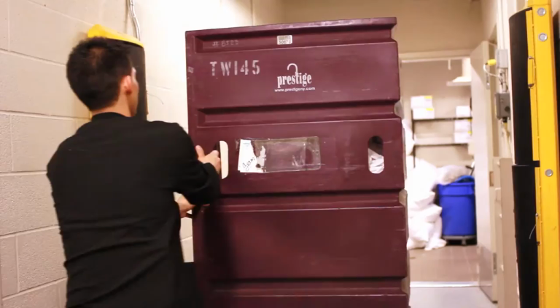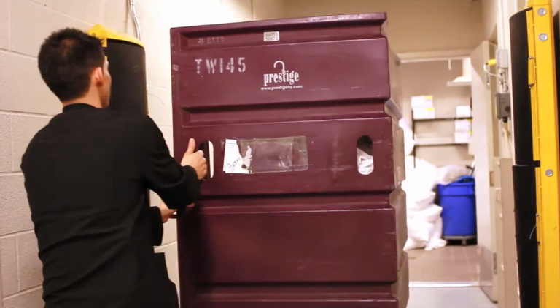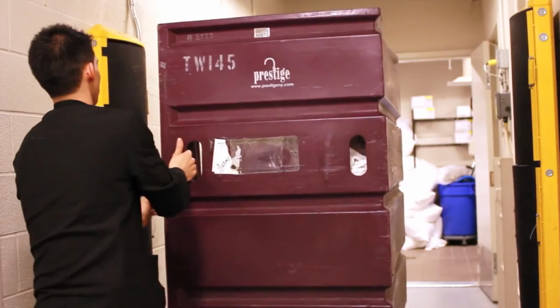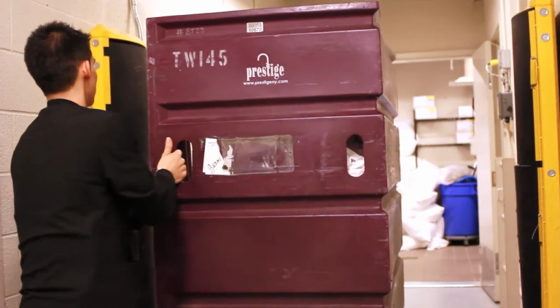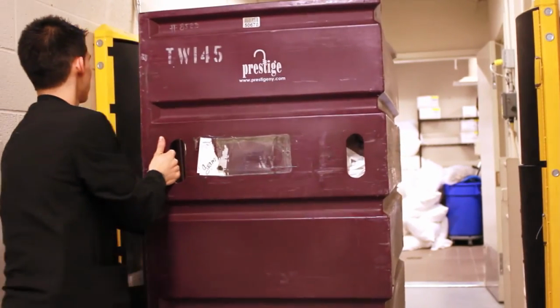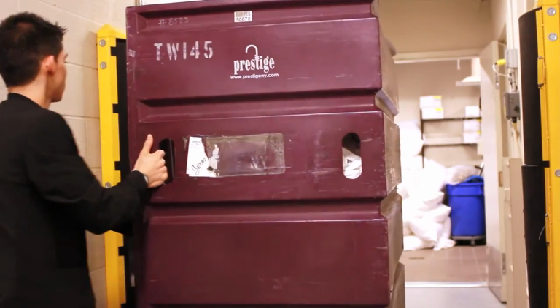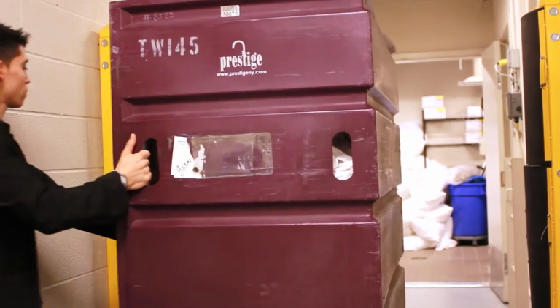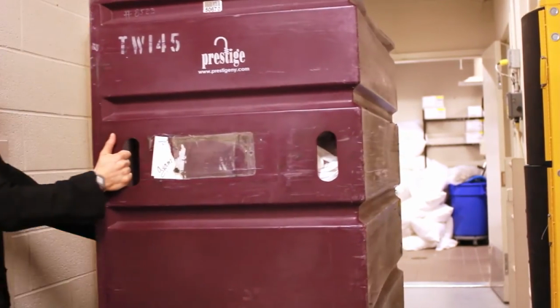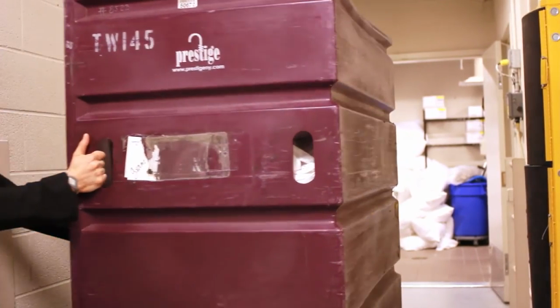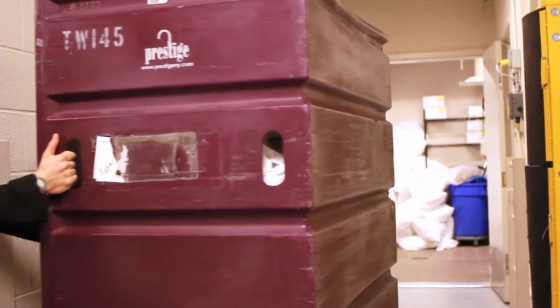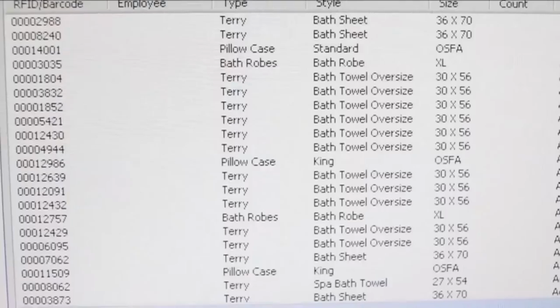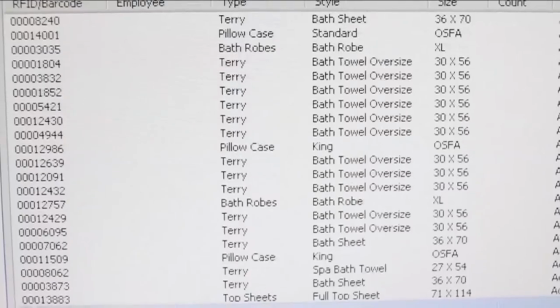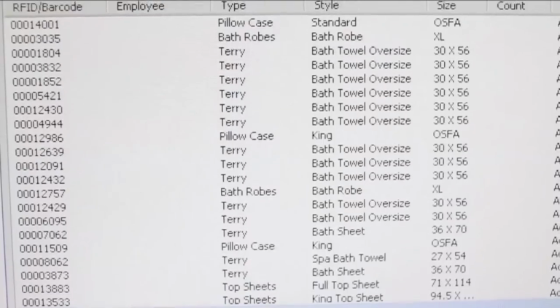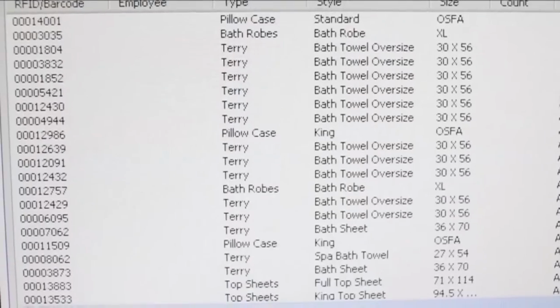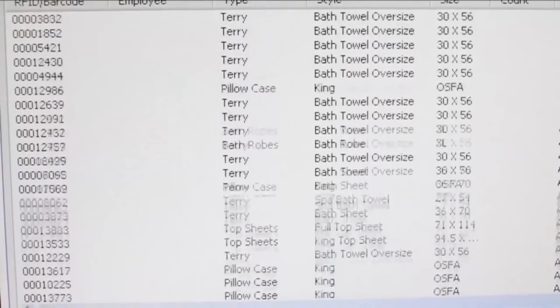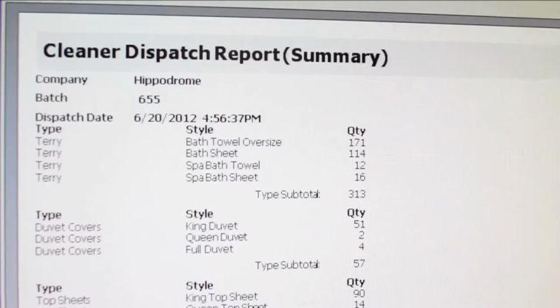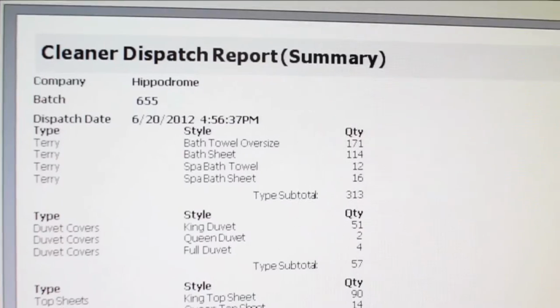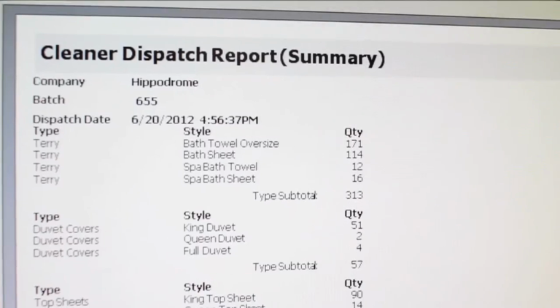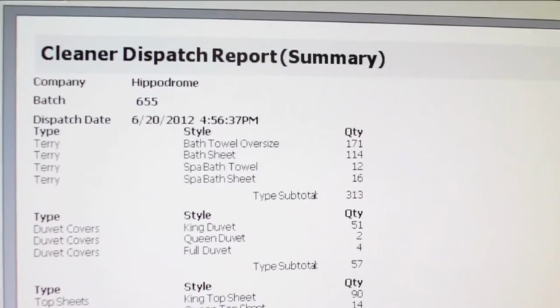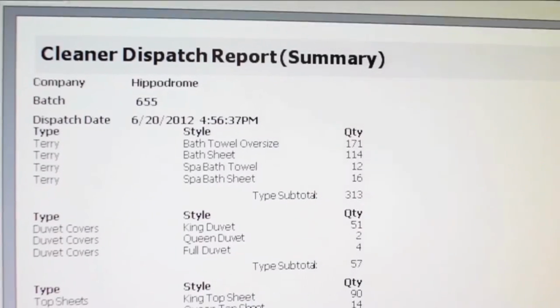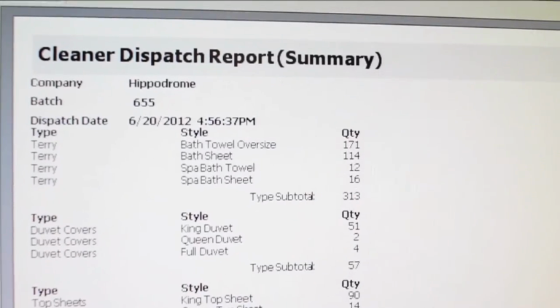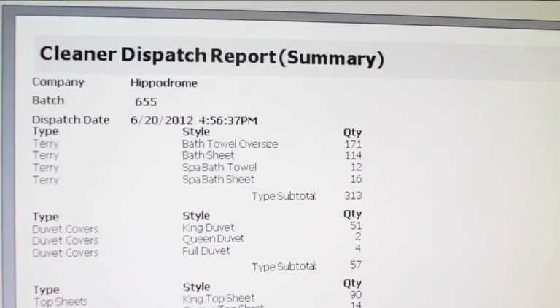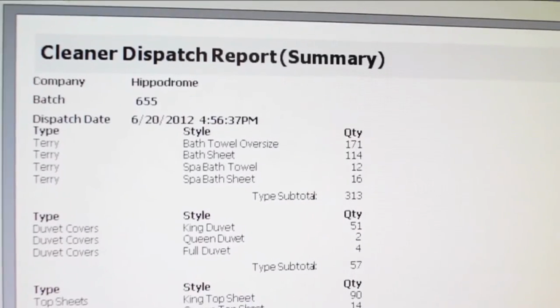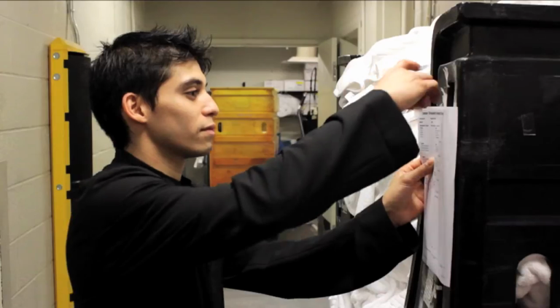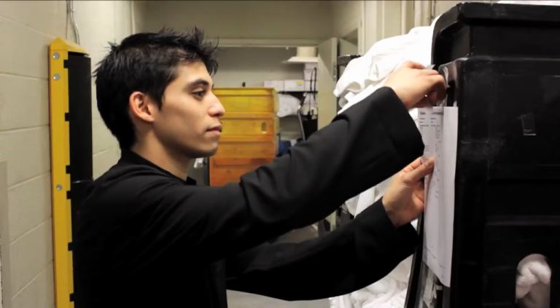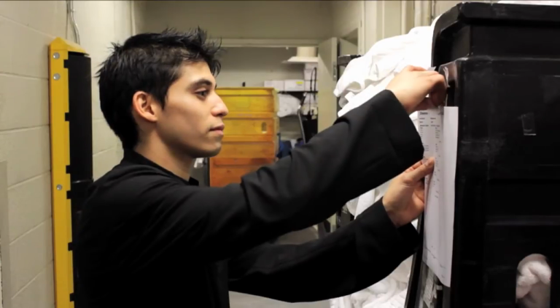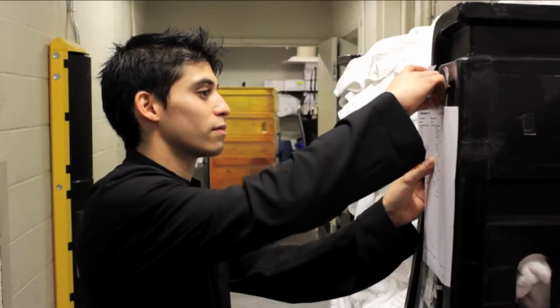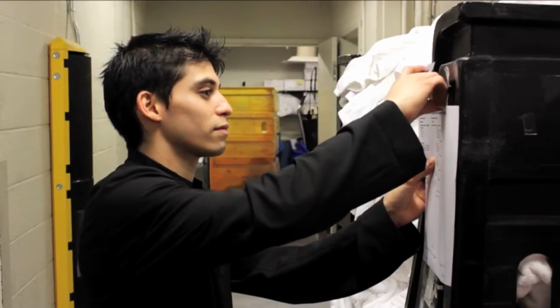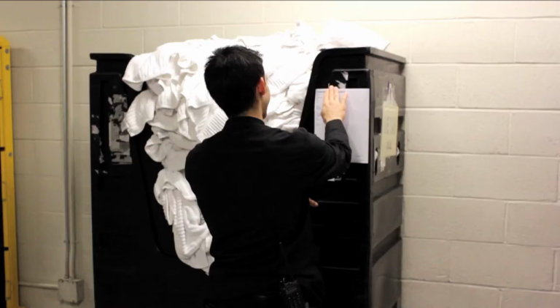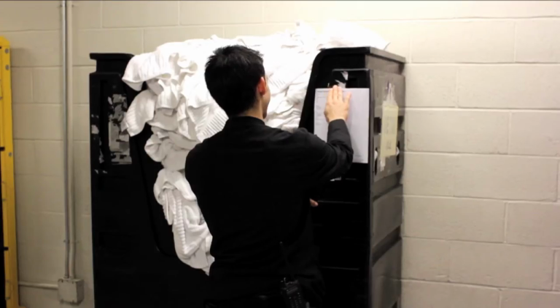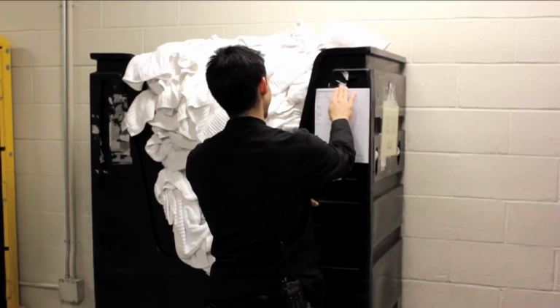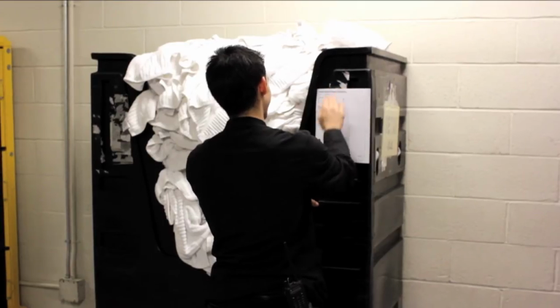Once the soiled linen has been scanned, the houseman generates a dispatch report that is sent to the laundry along with the soiled linens.